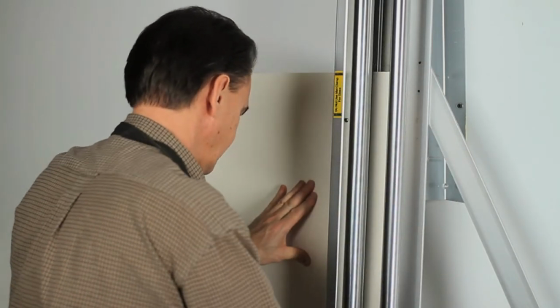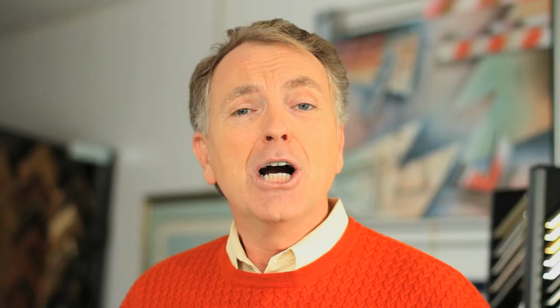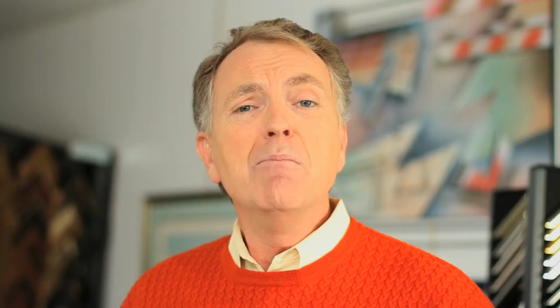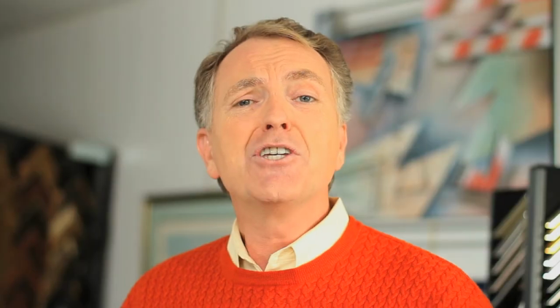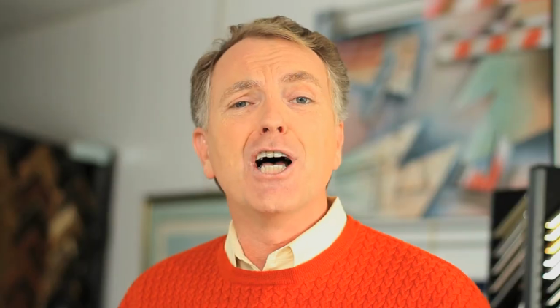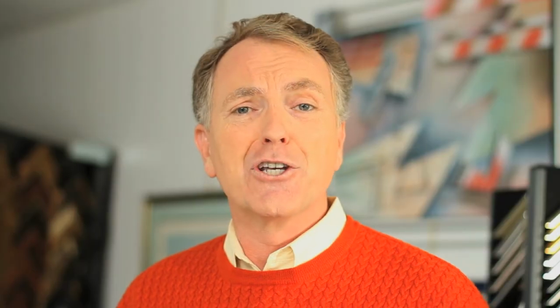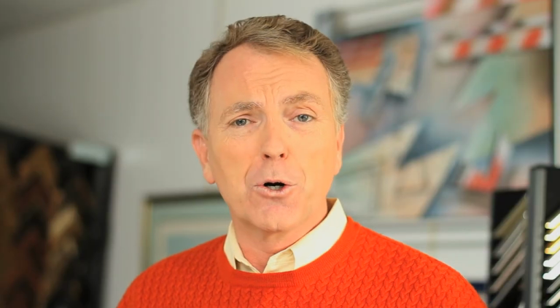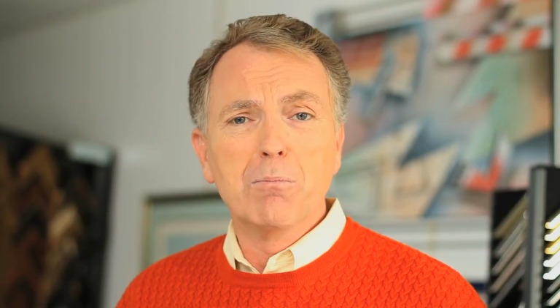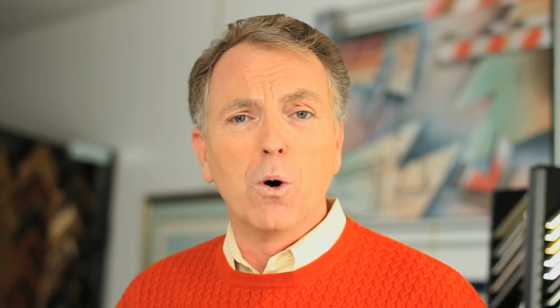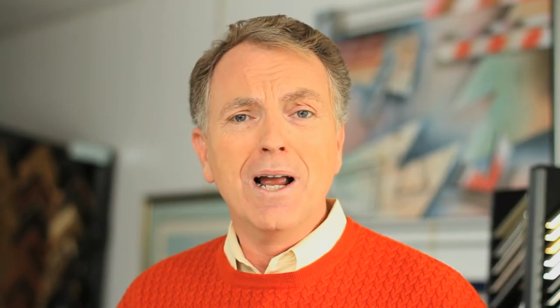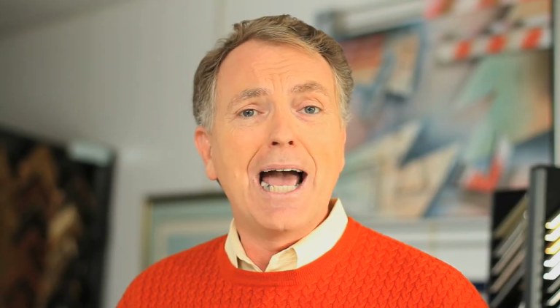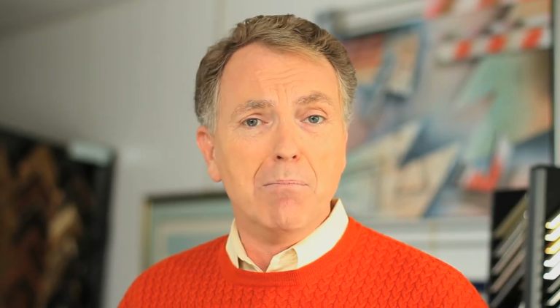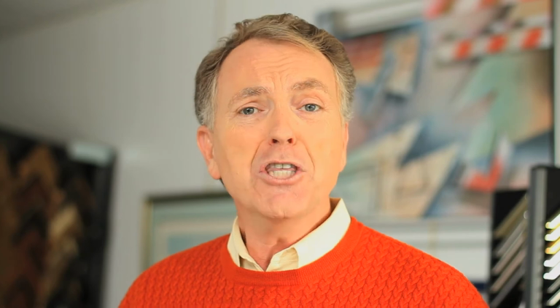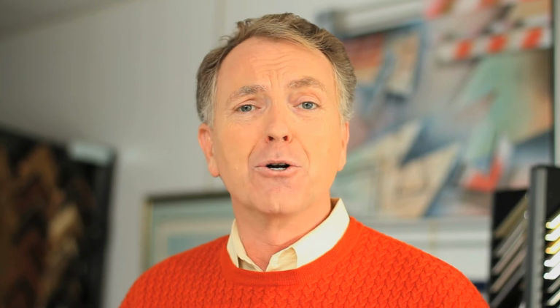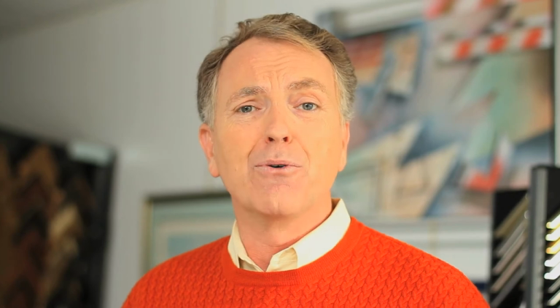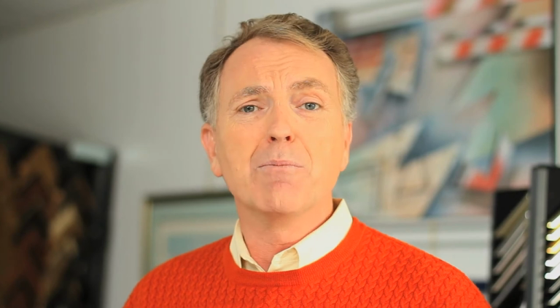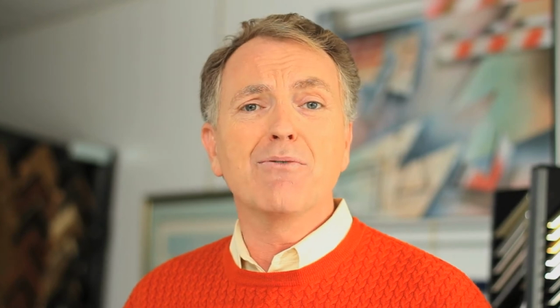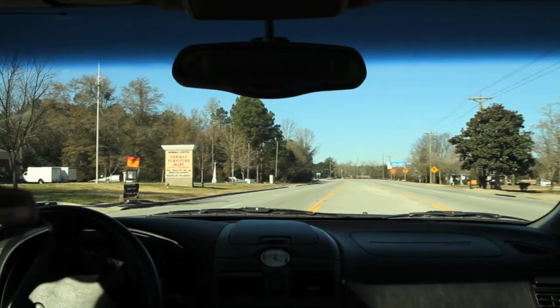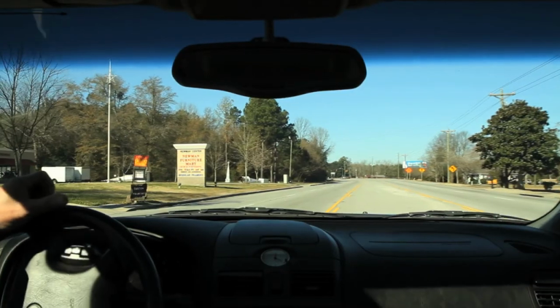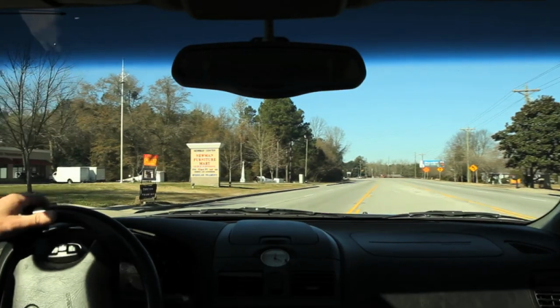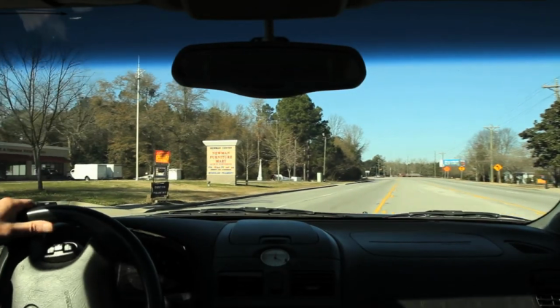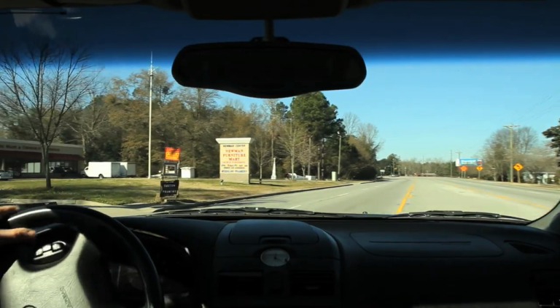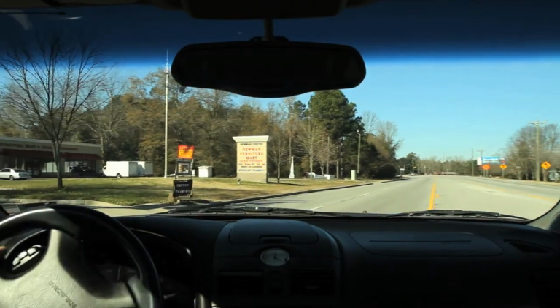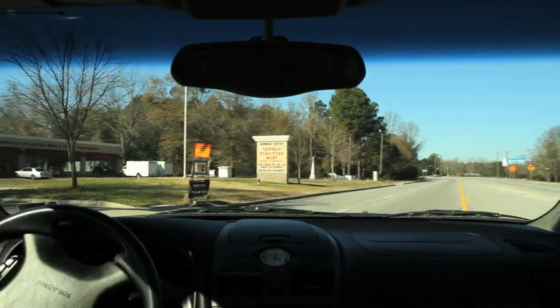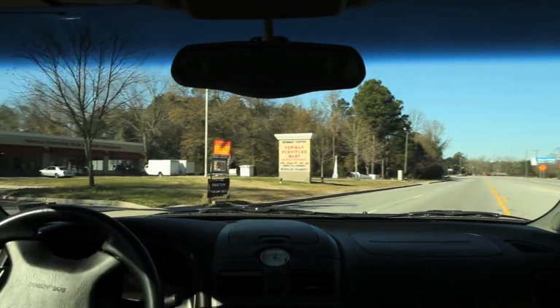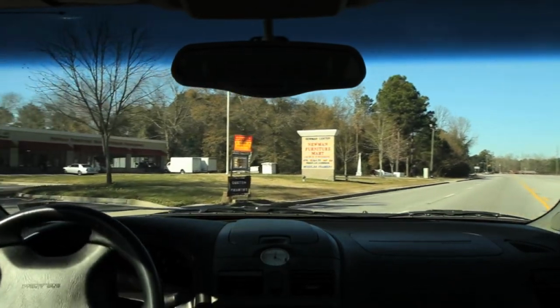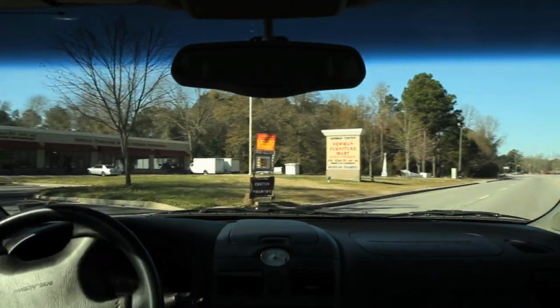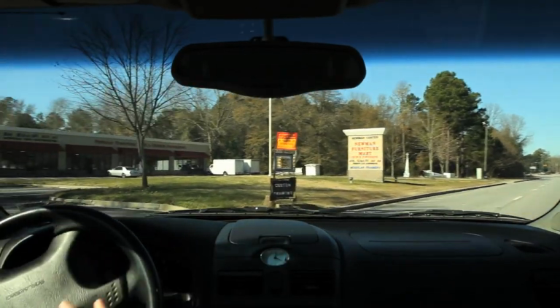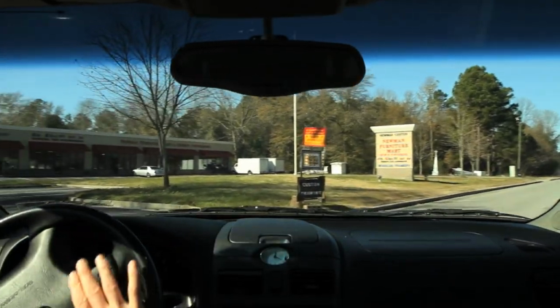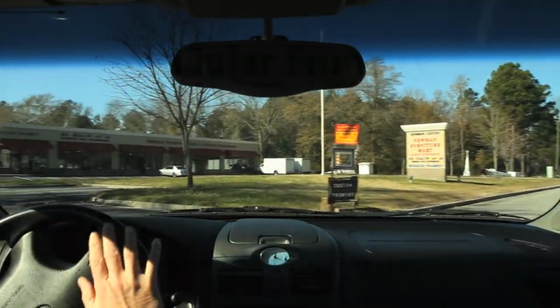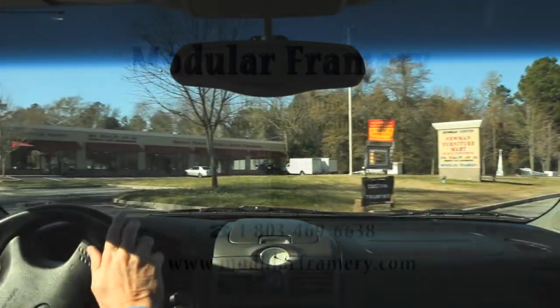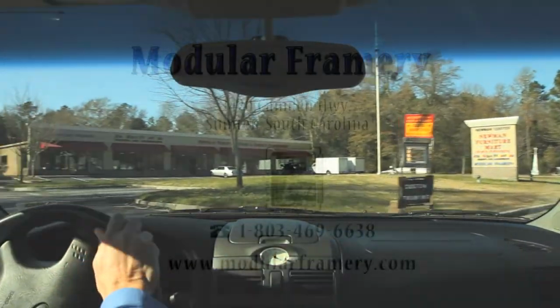Come visit us and learn more at Modular Frameray, 1420 Camden Highway in Sumter, South Carolina.